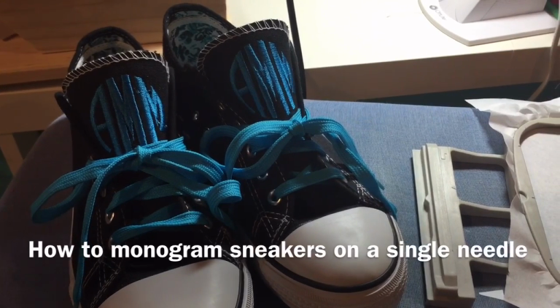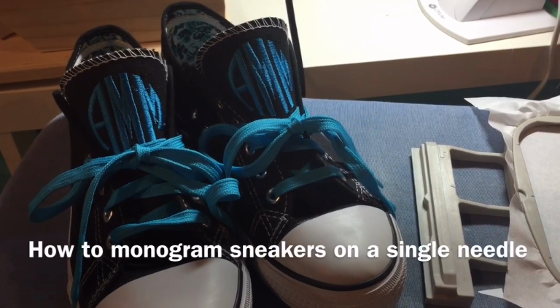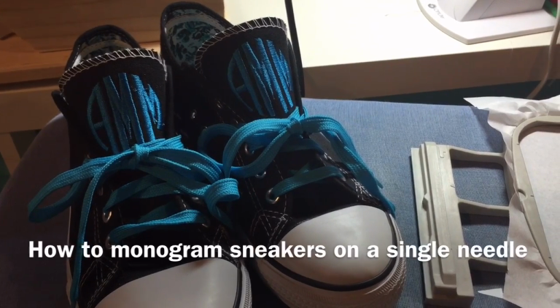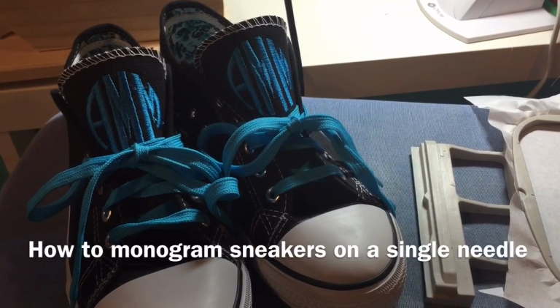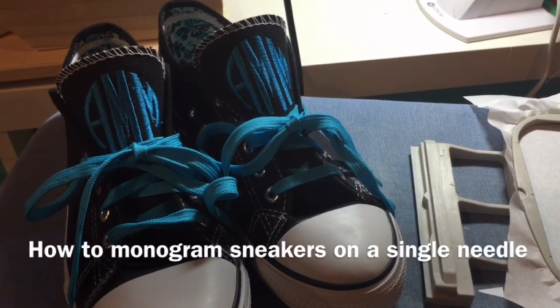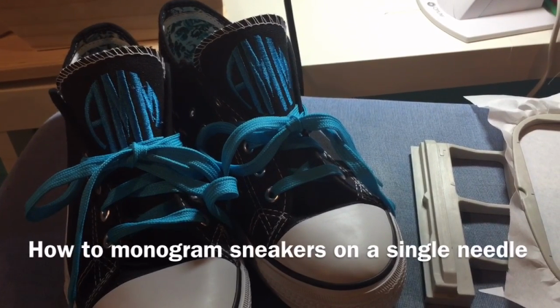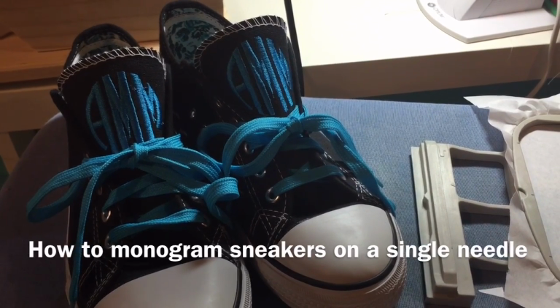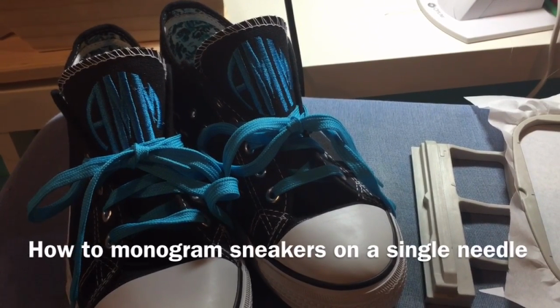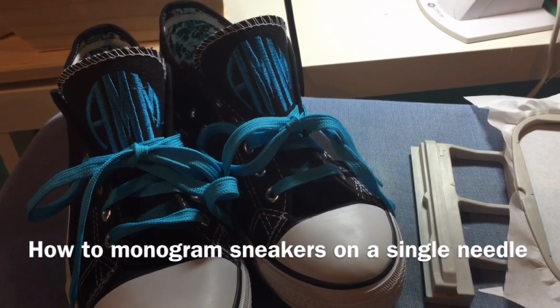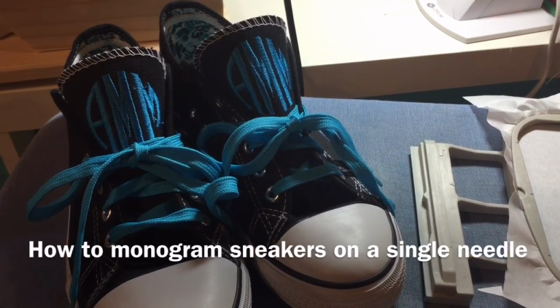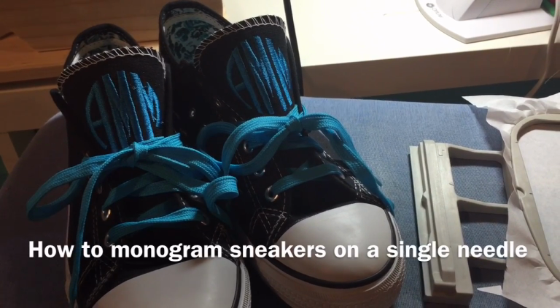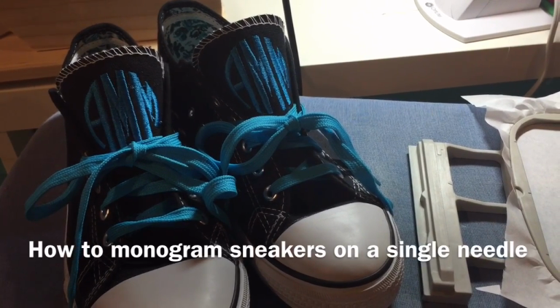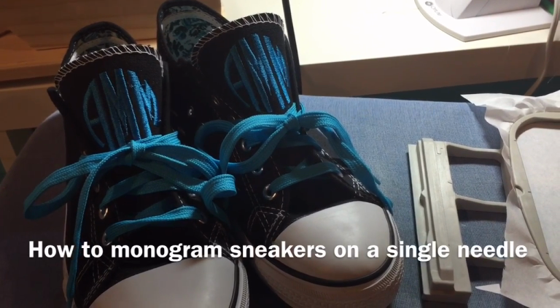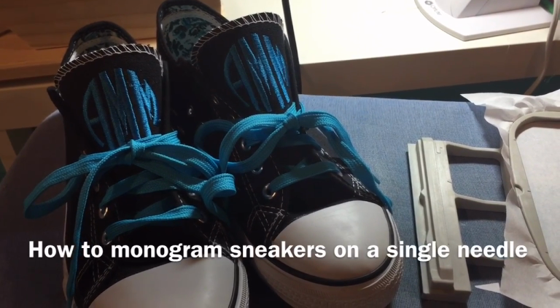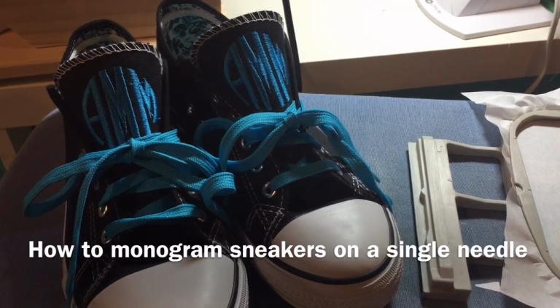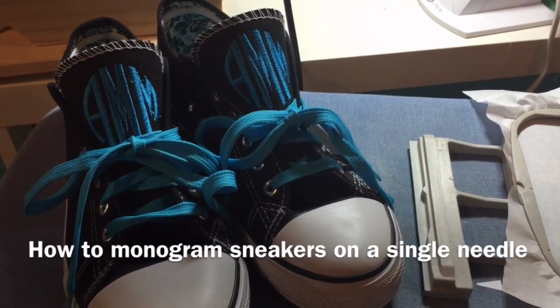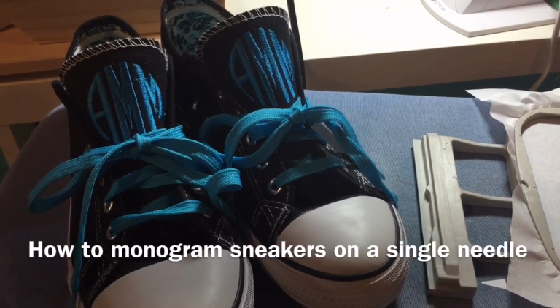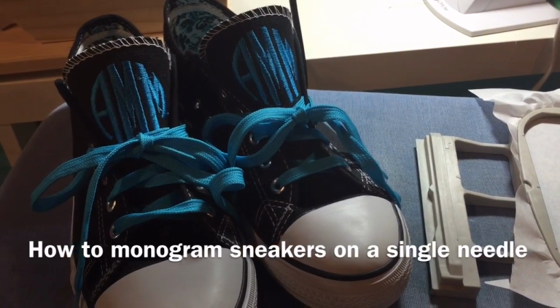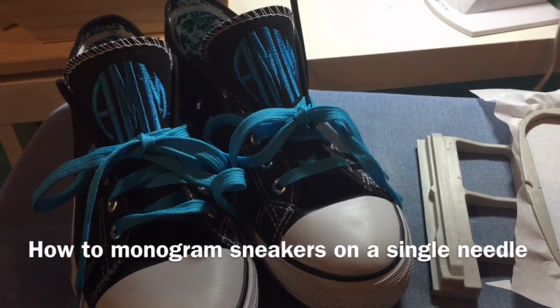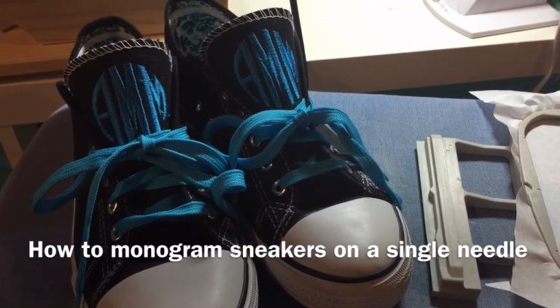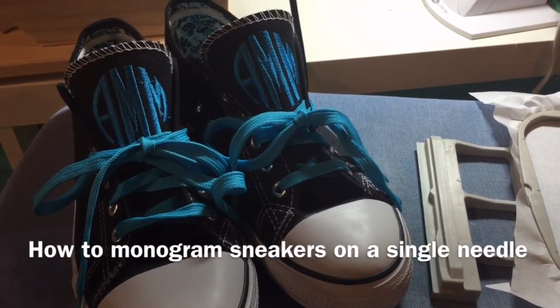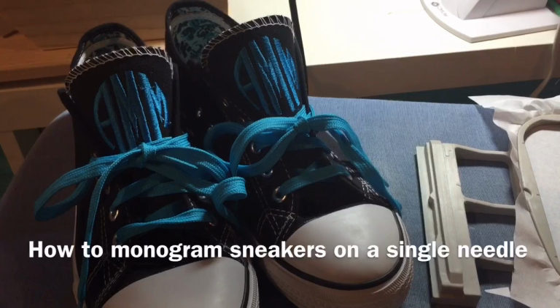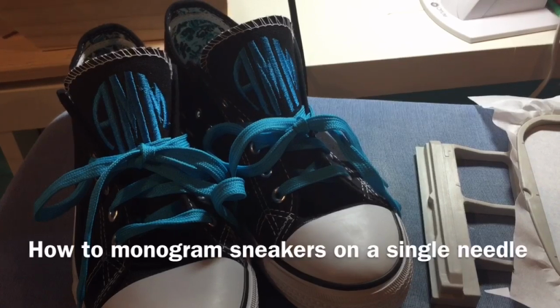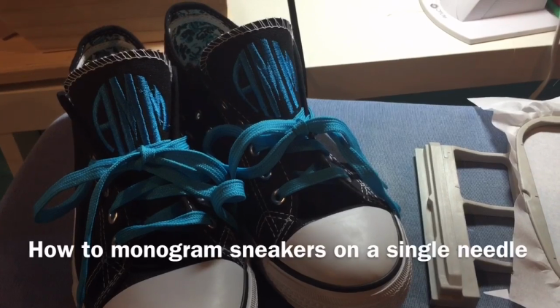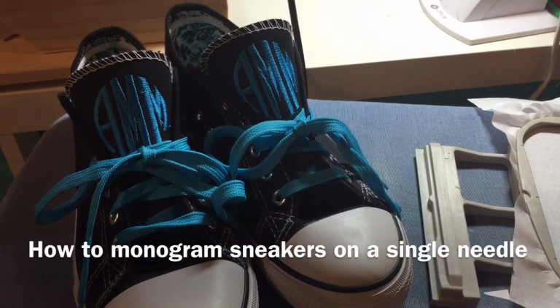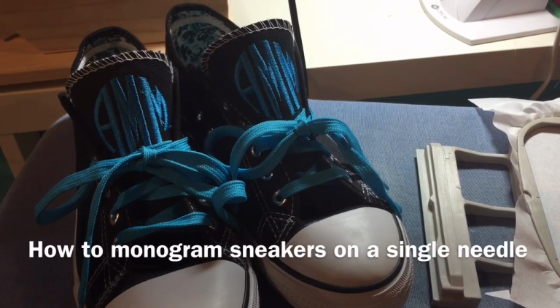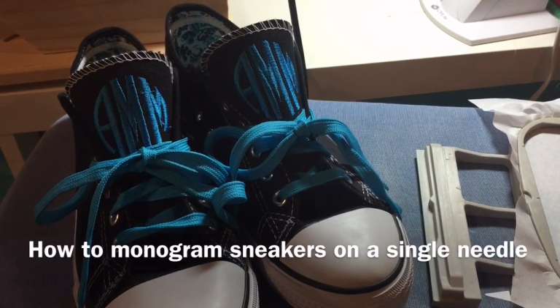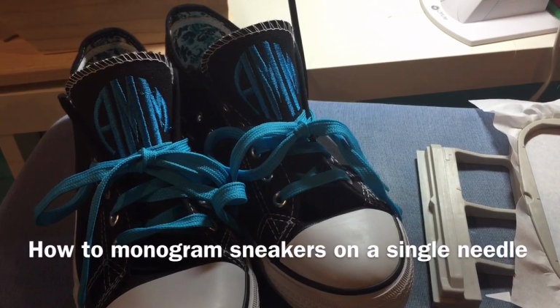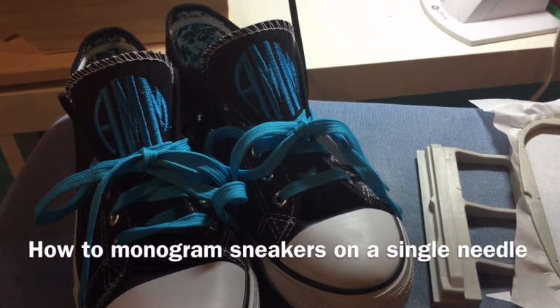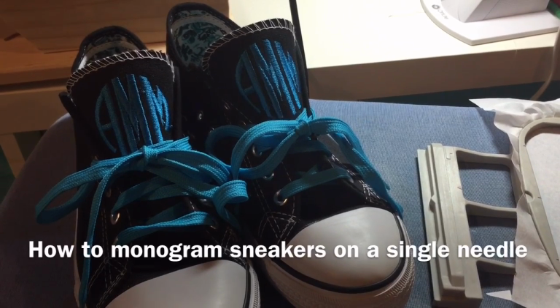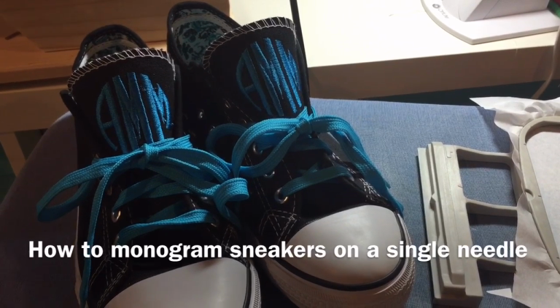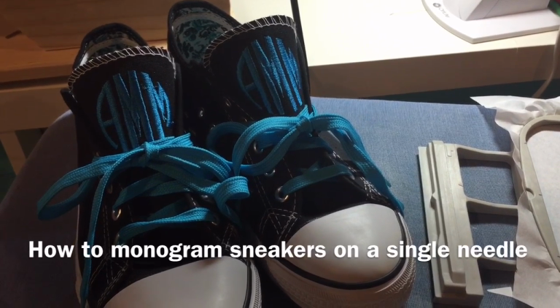Today I'm going to show you how to embroider Converse style tennis shoes on a single needle machine.